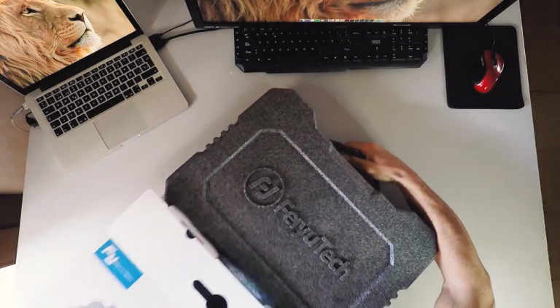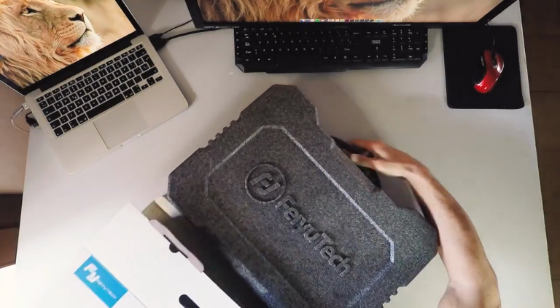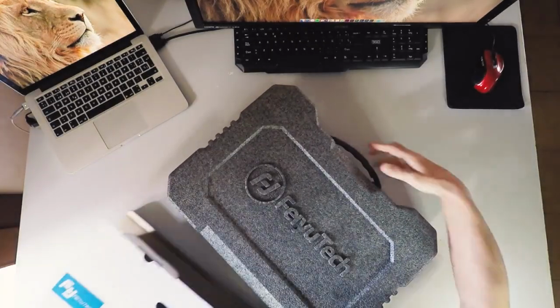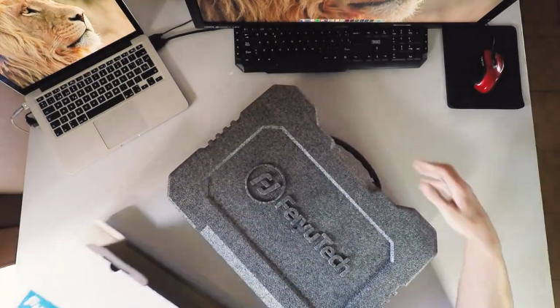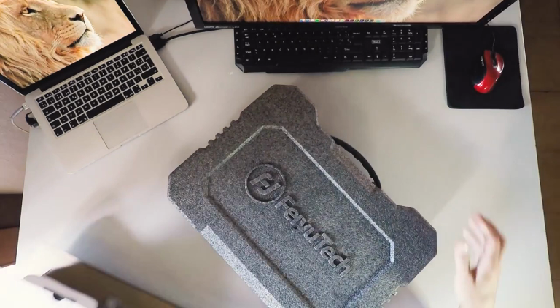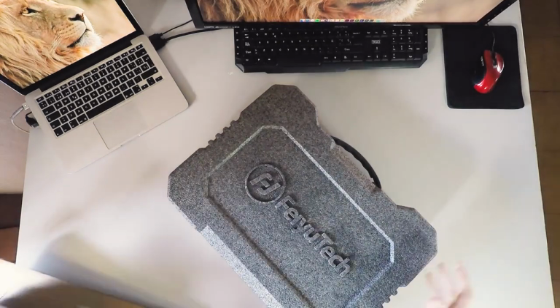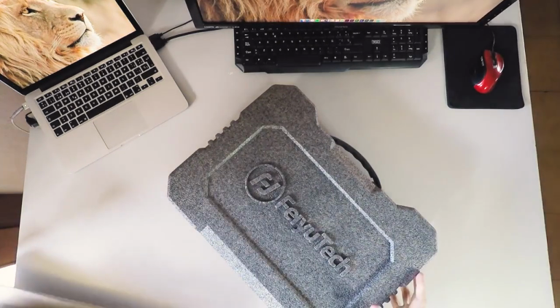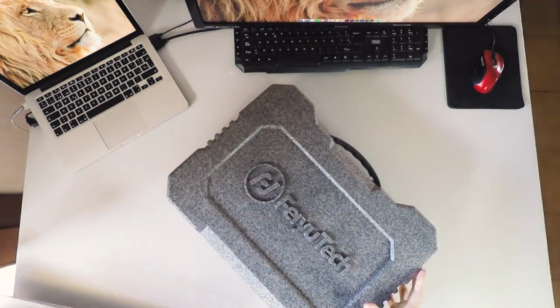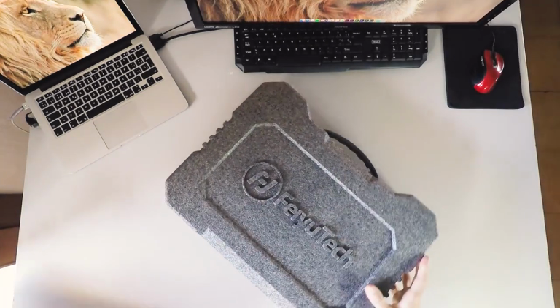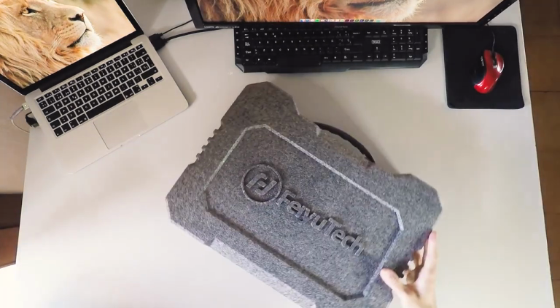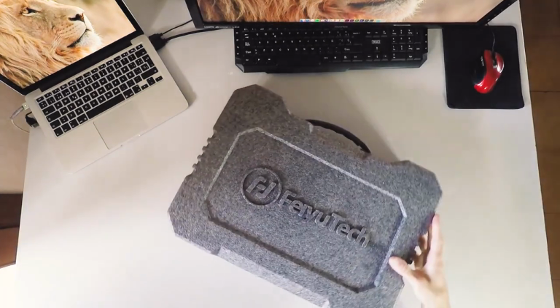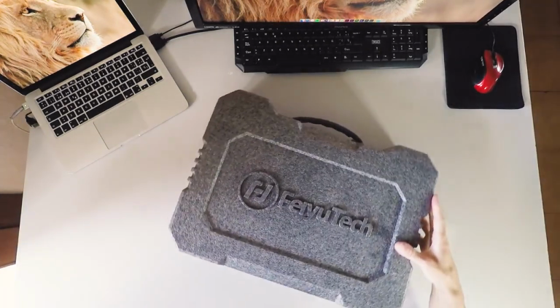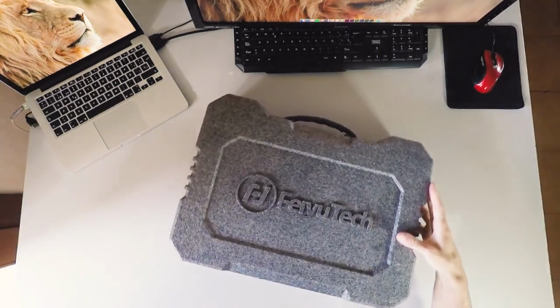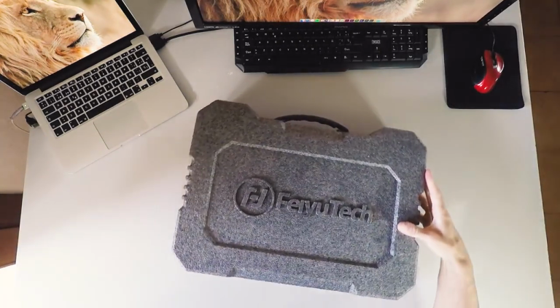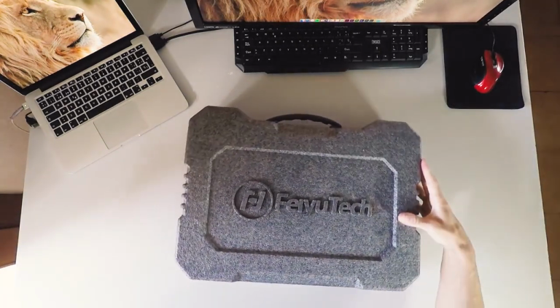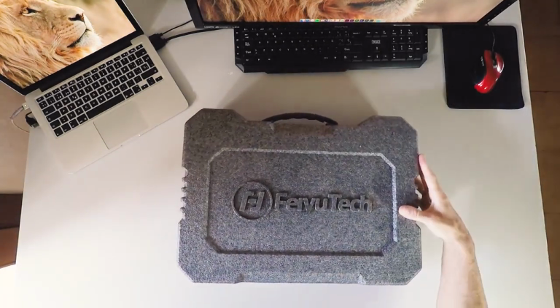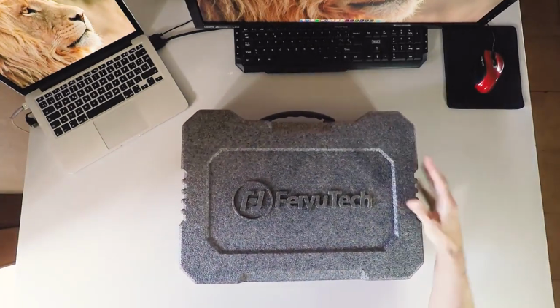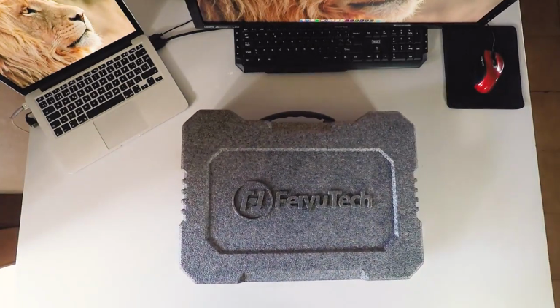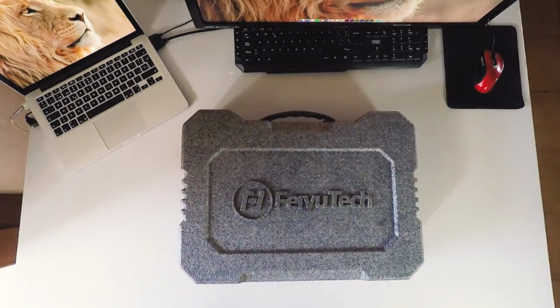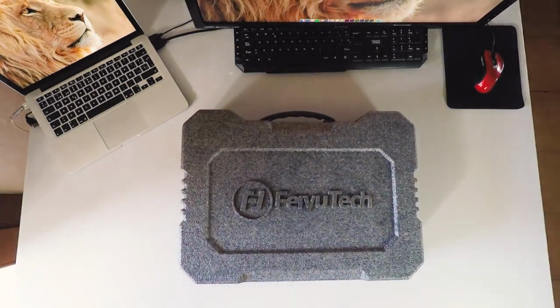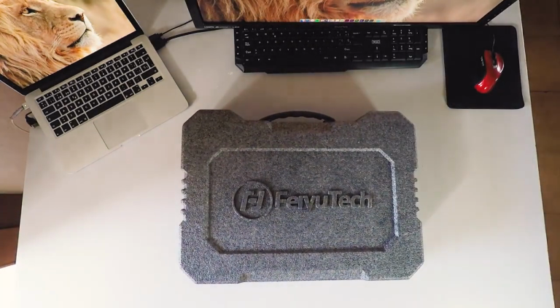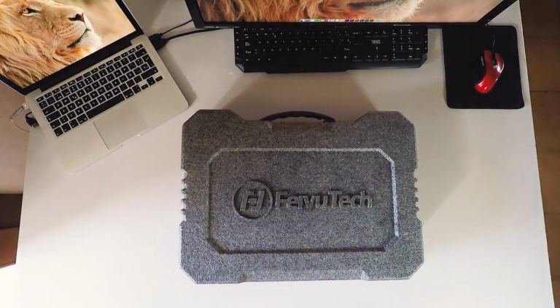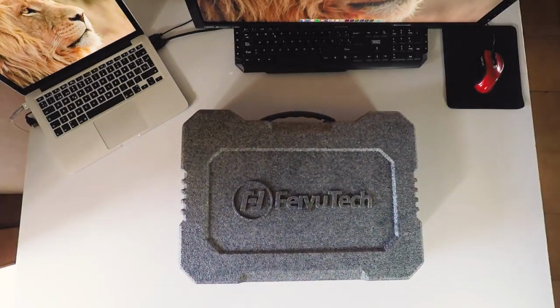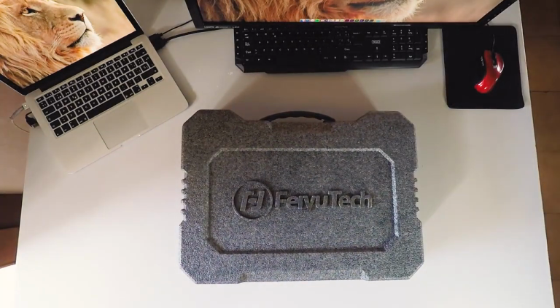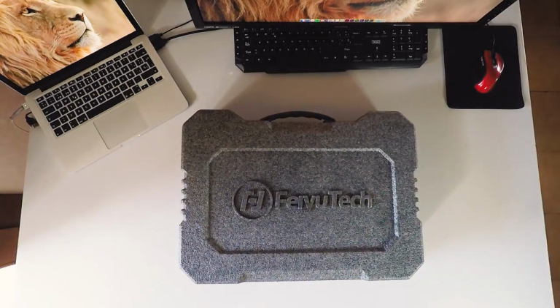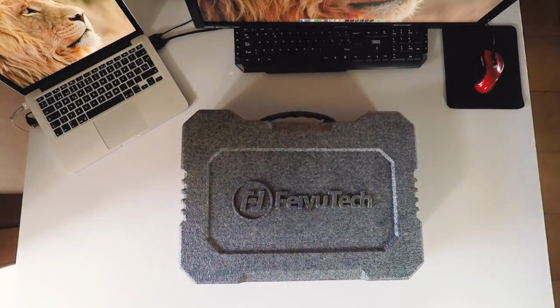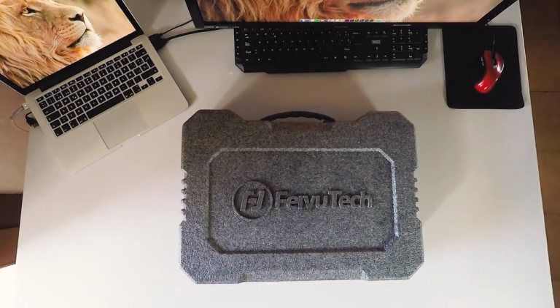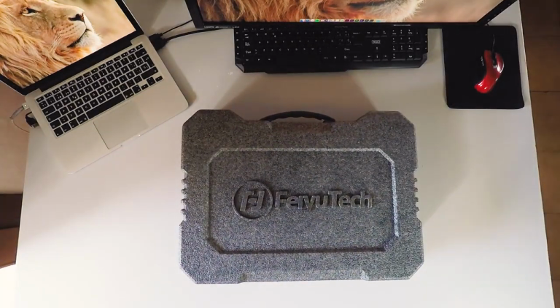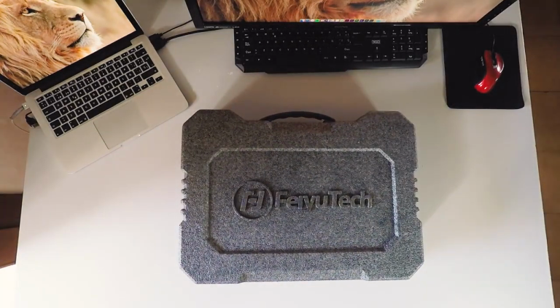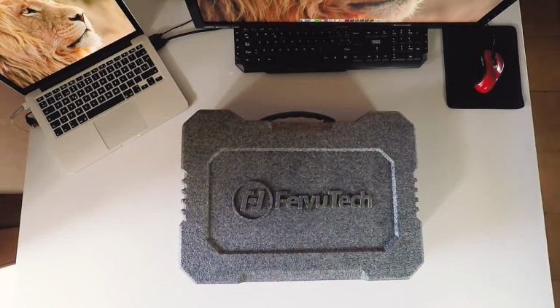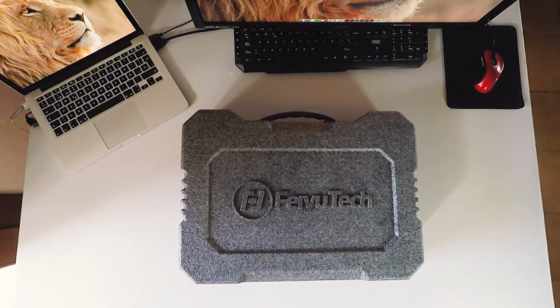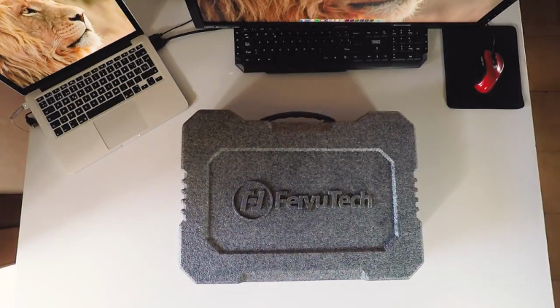Wow, that's the box. Beautiful design, I didn't expect that. I like it.